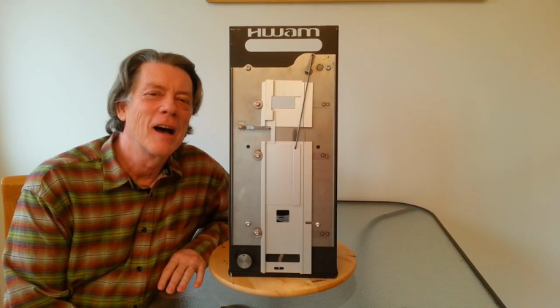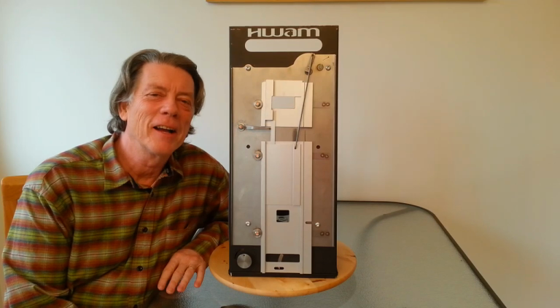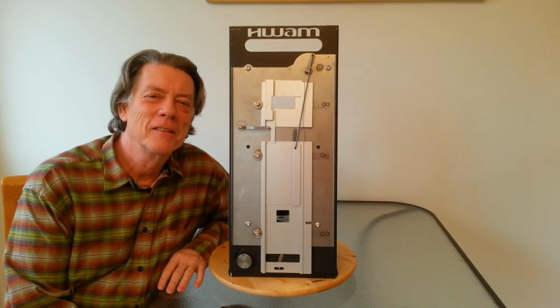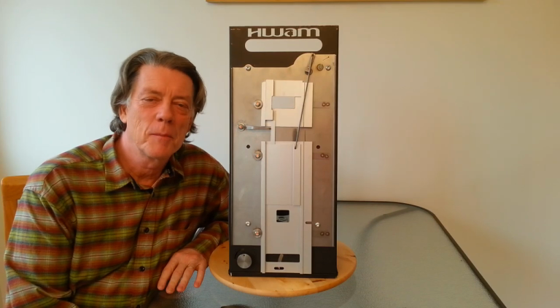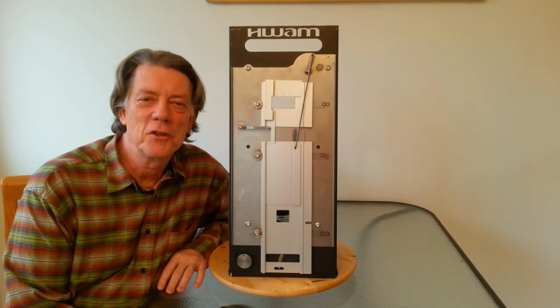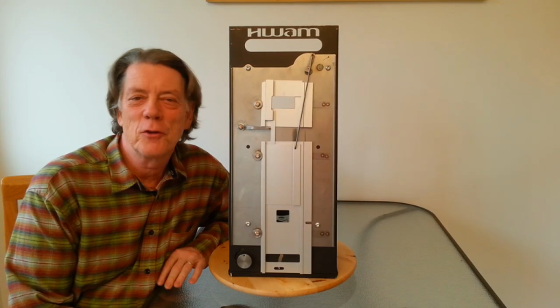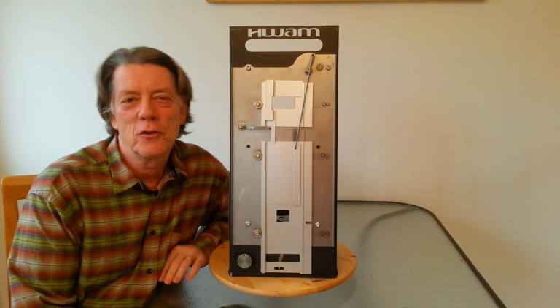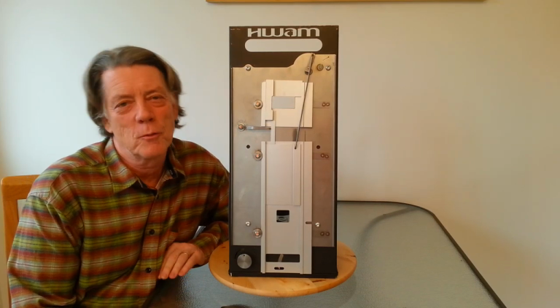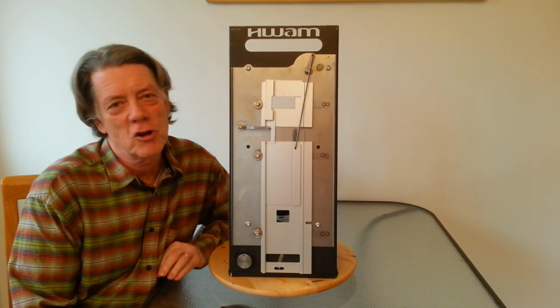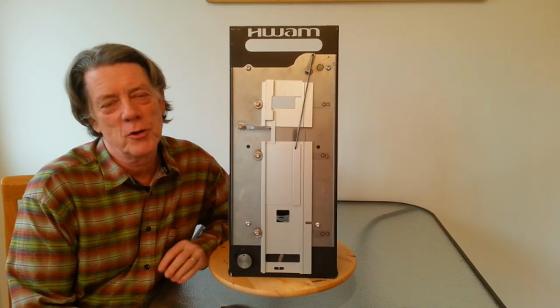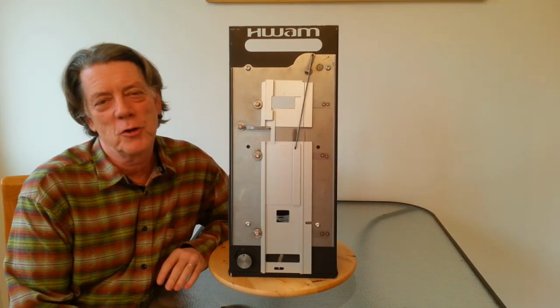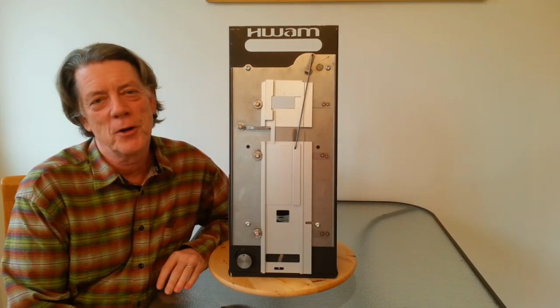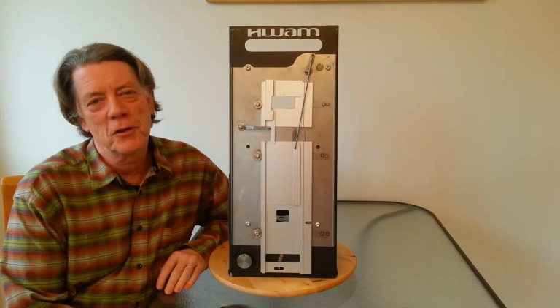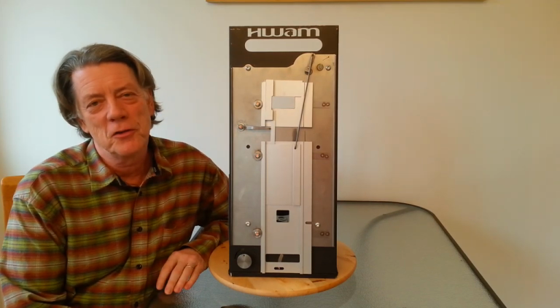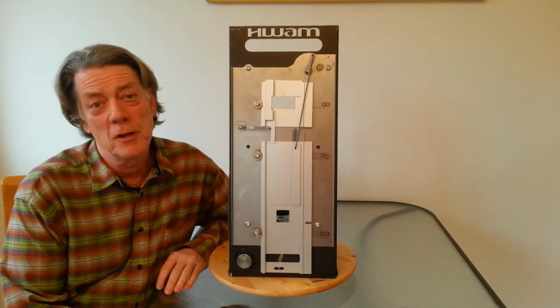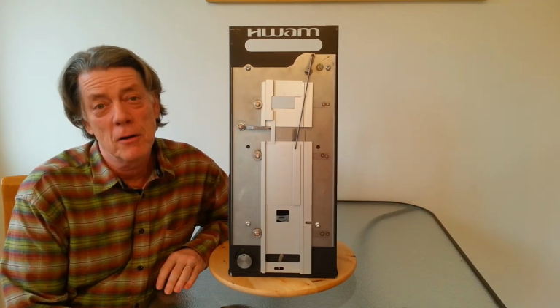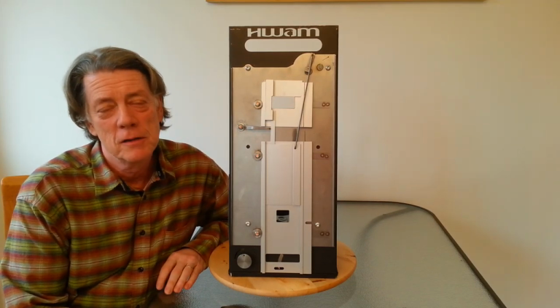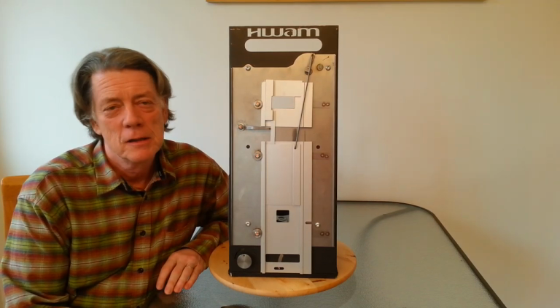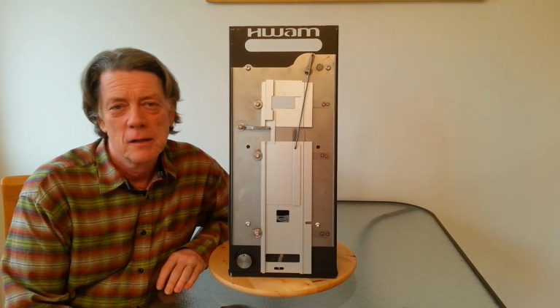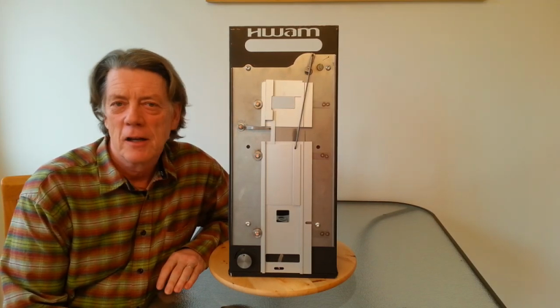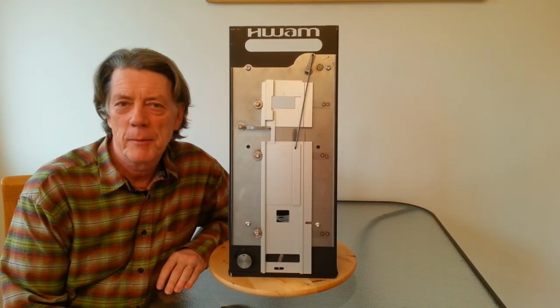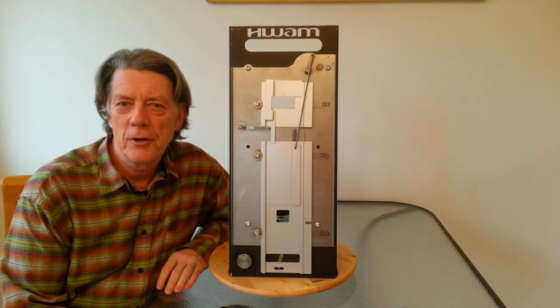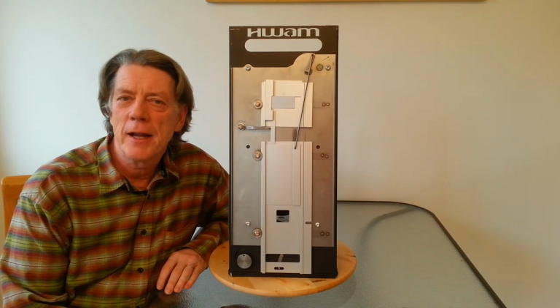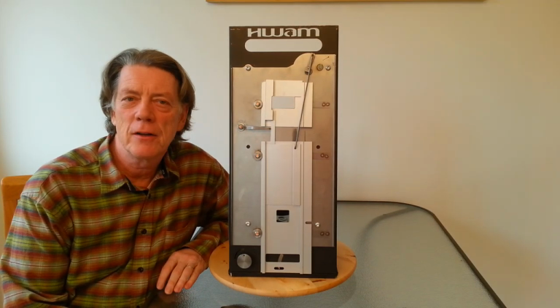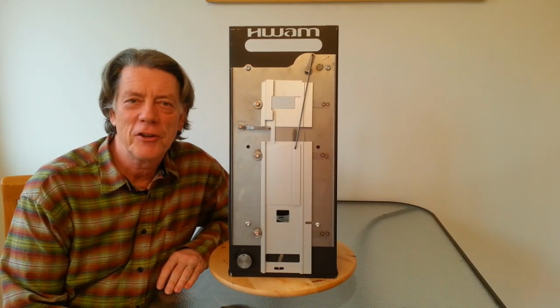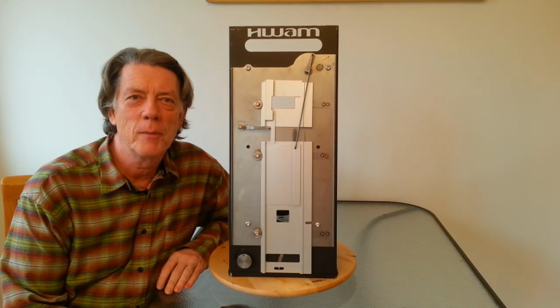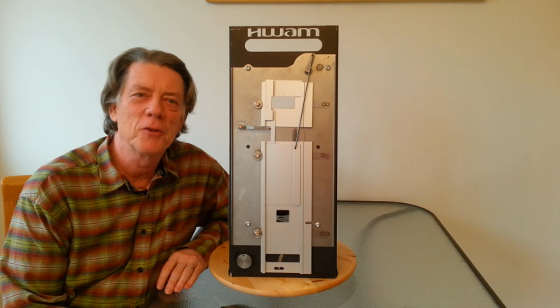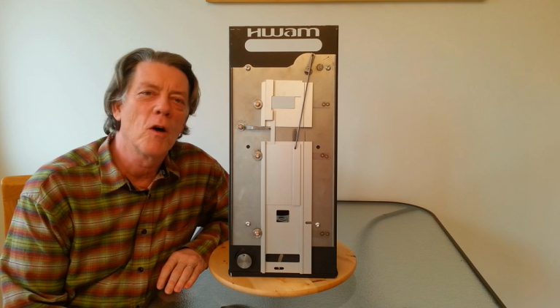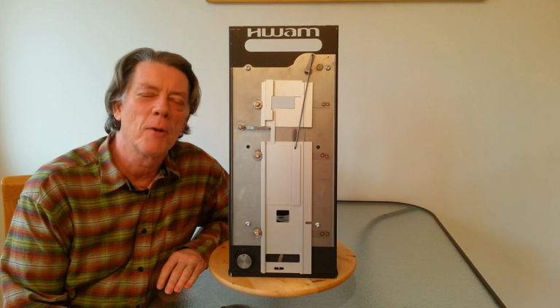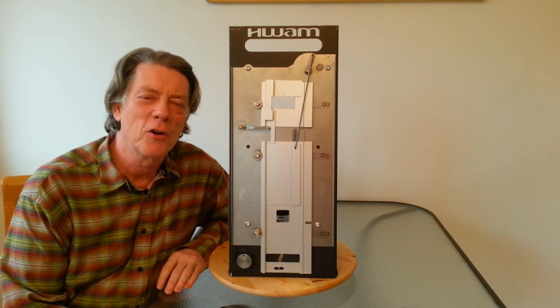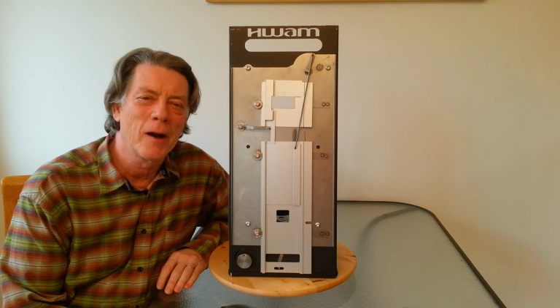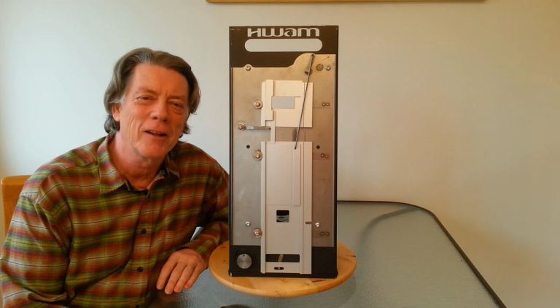Hi, I'm Steve Rhodes and welcome to the Wood Burning Studio. I'm here today to tell you about the WAM Autopilot.